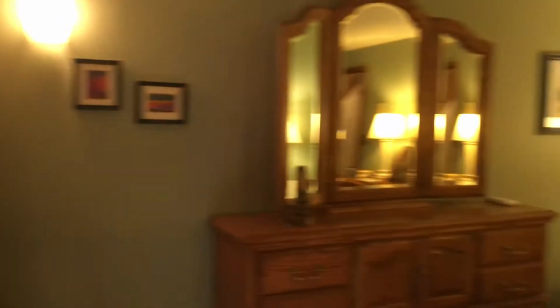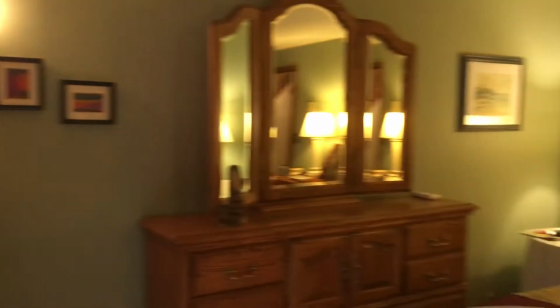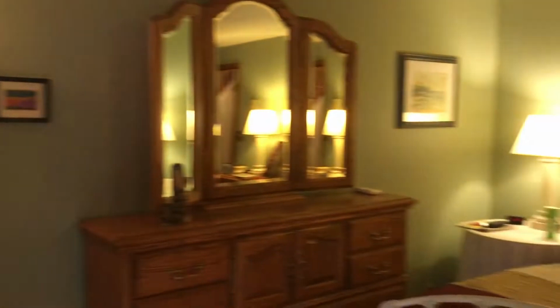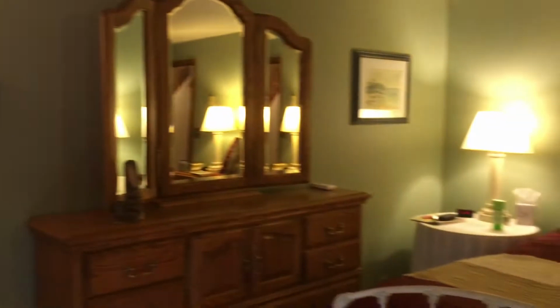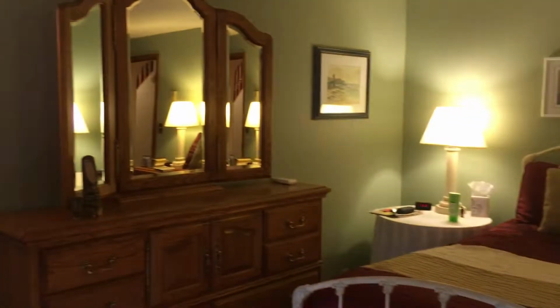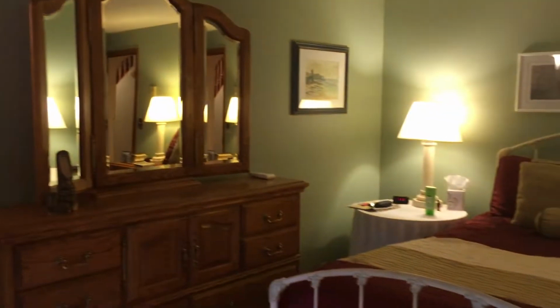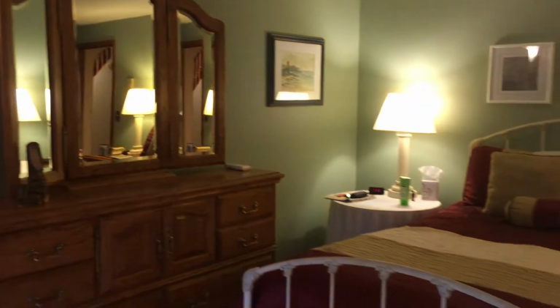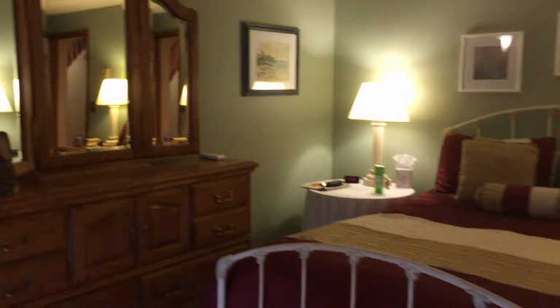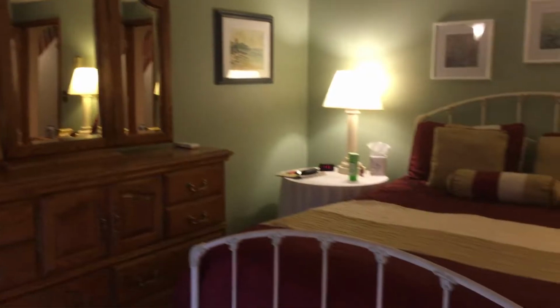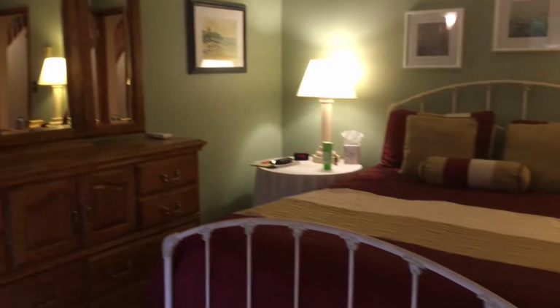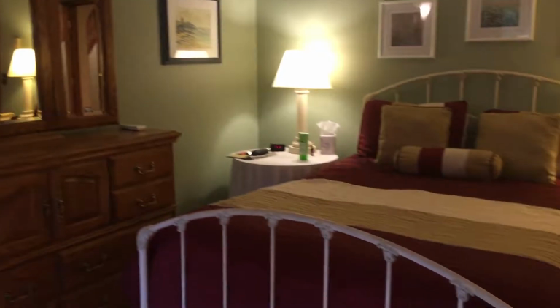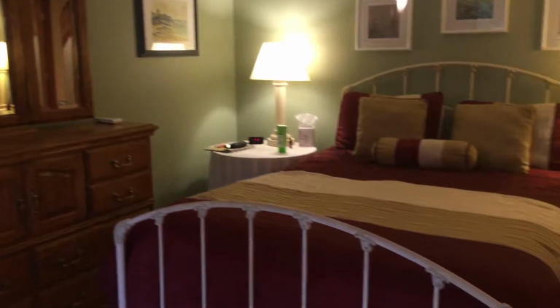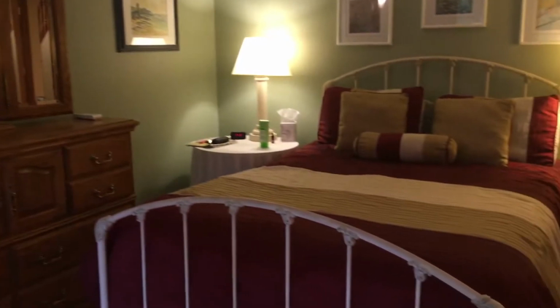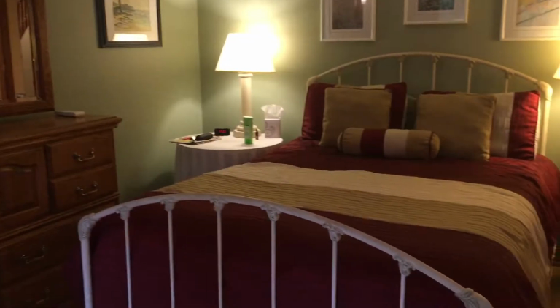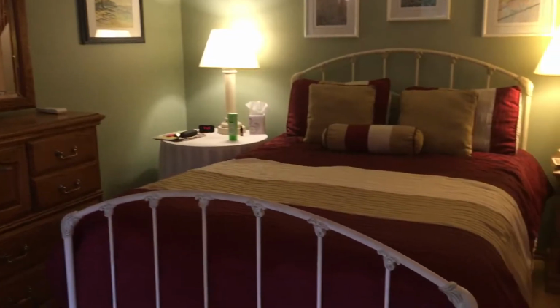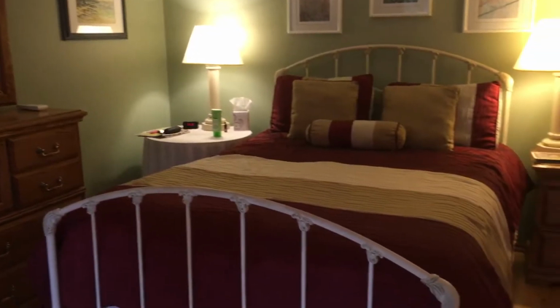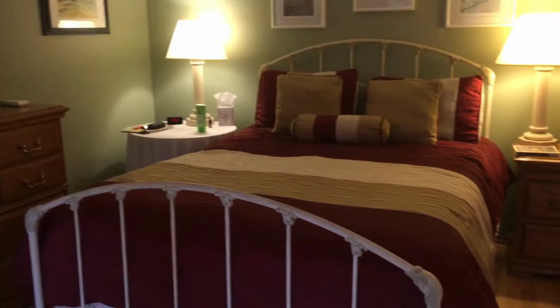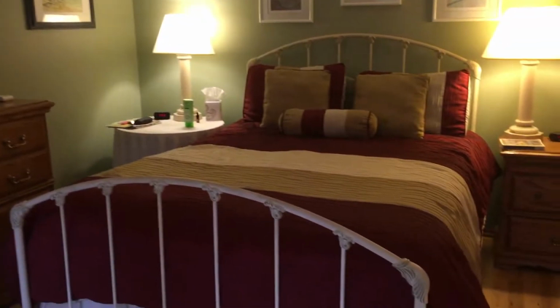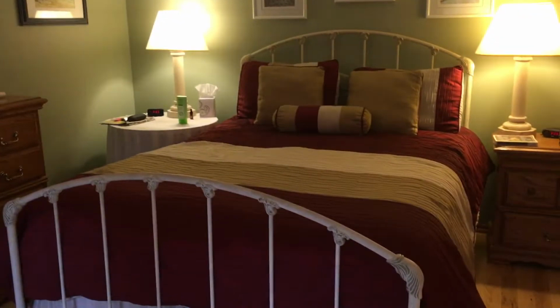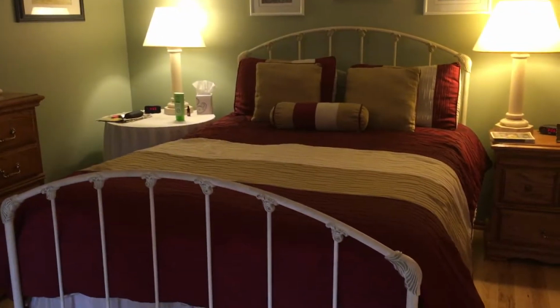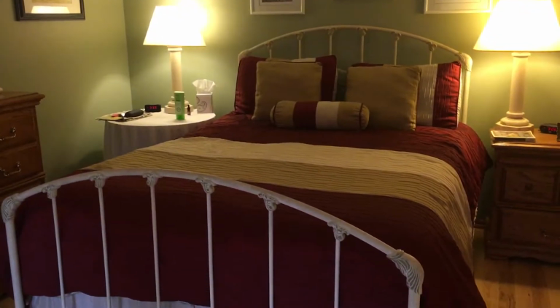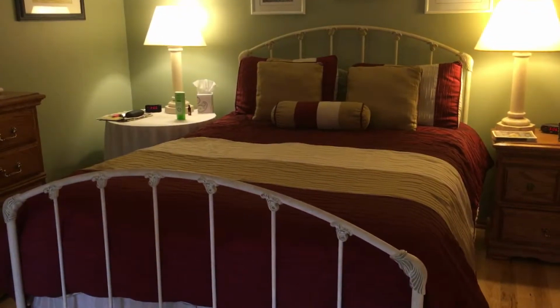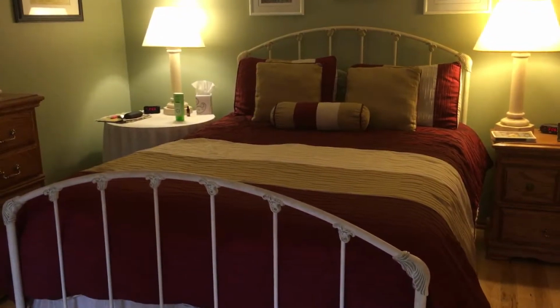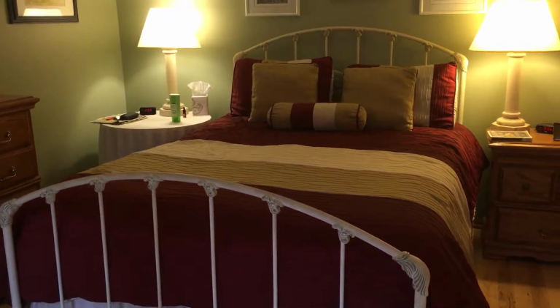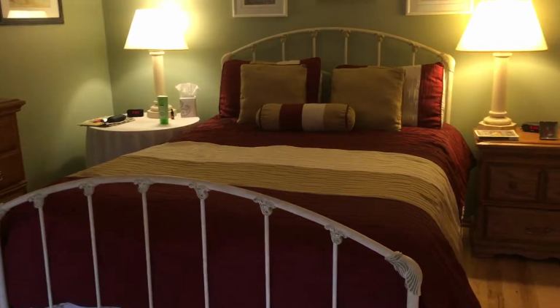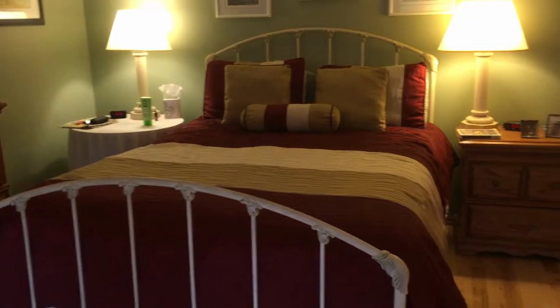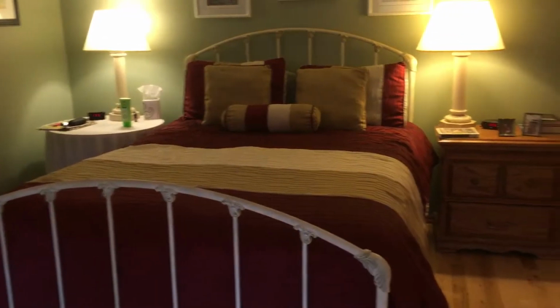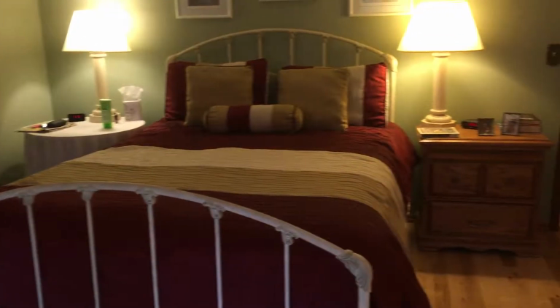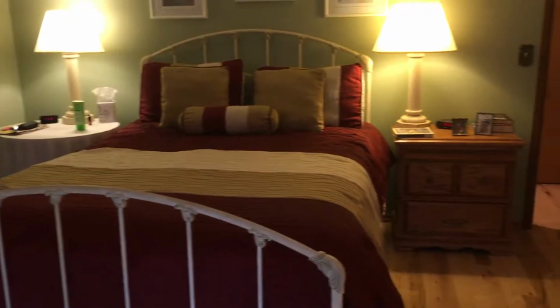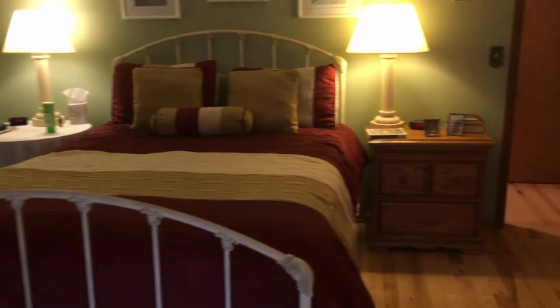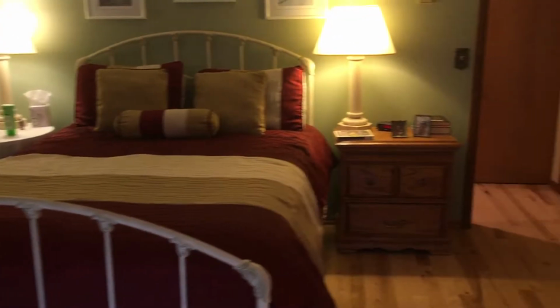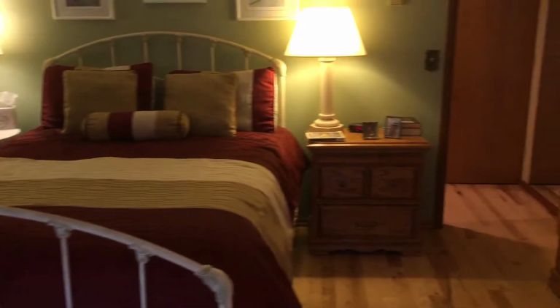Here is the master bedroom — that might be a queen size bed for scale.